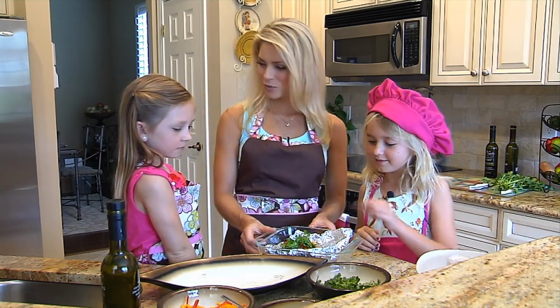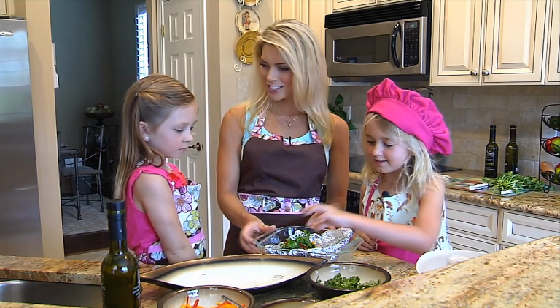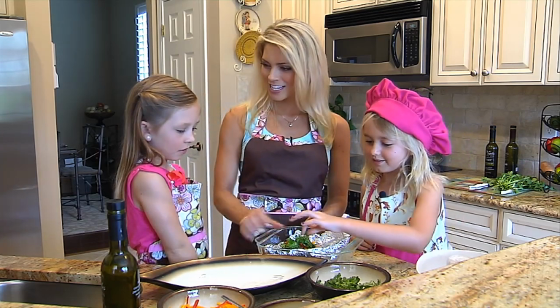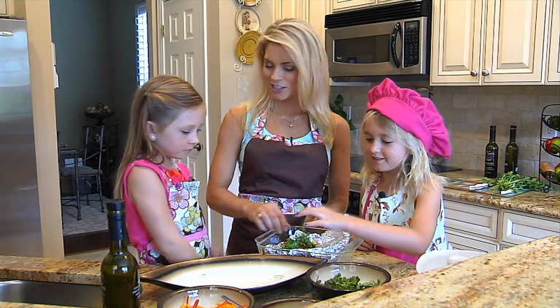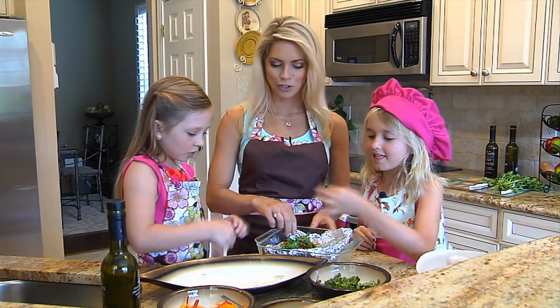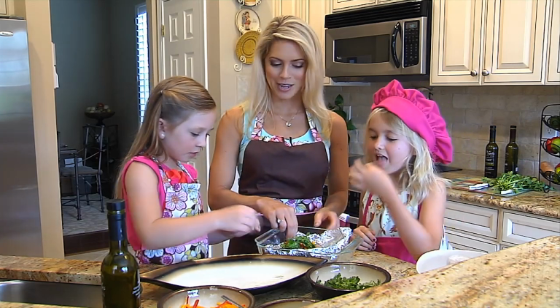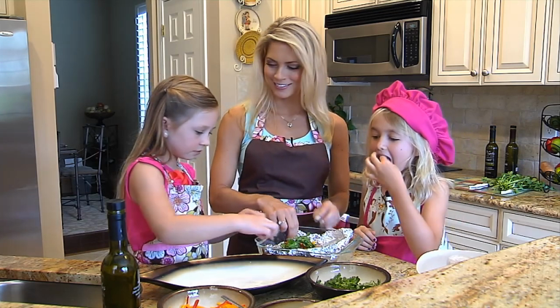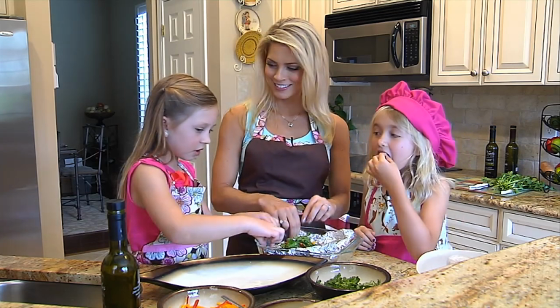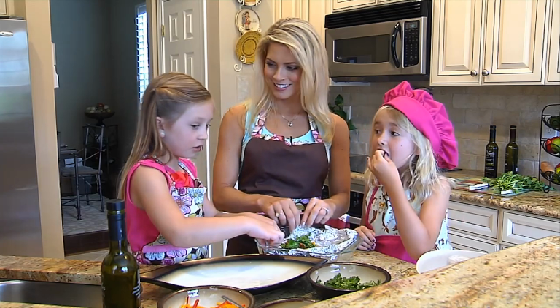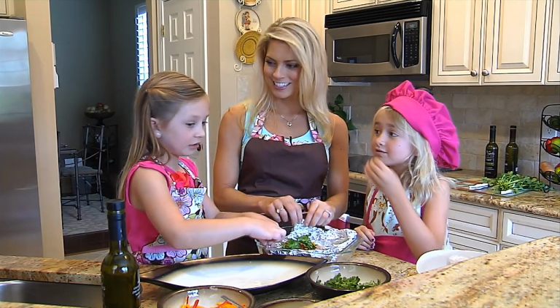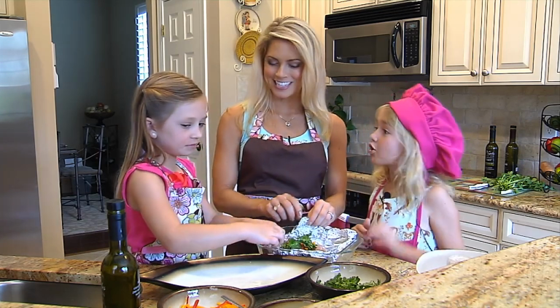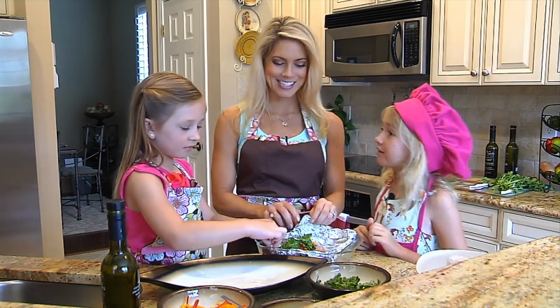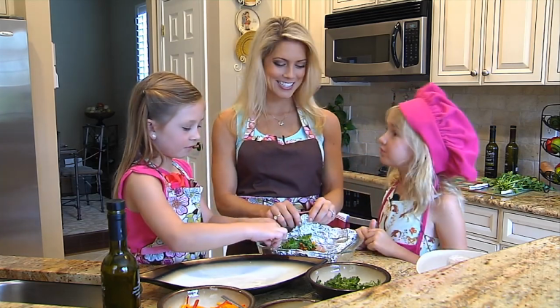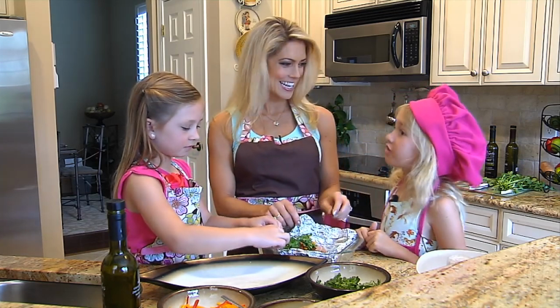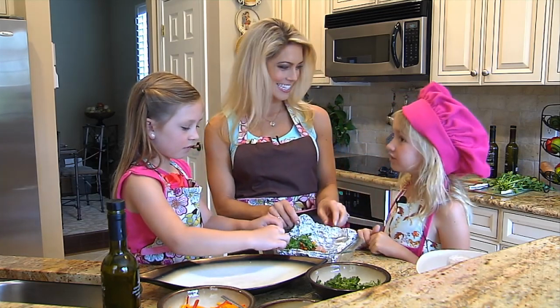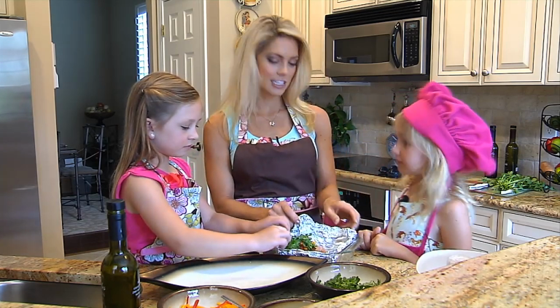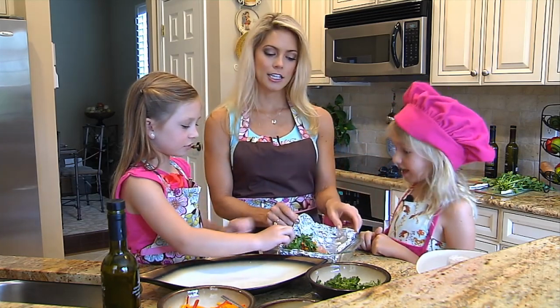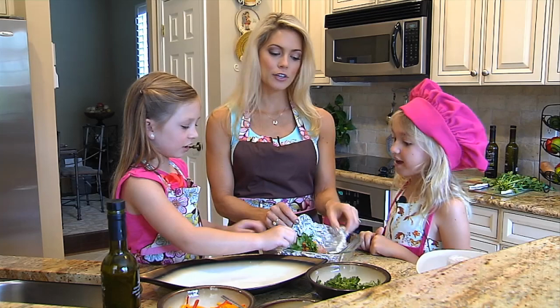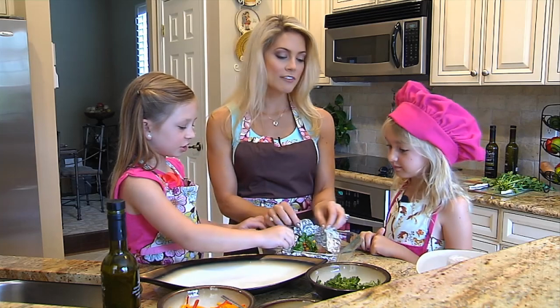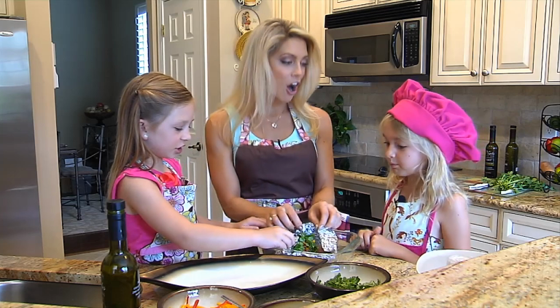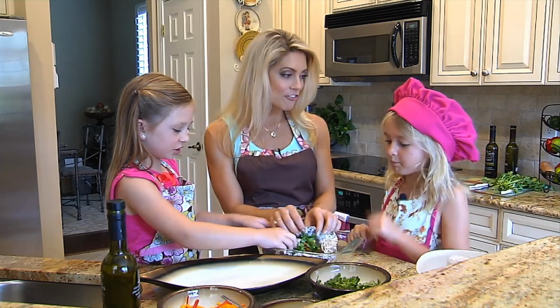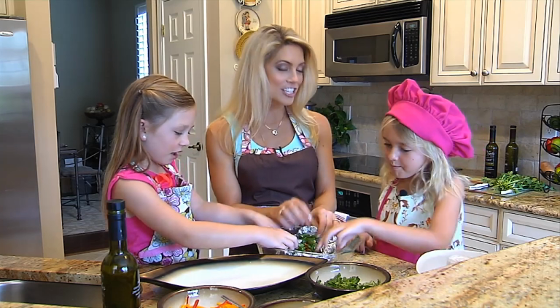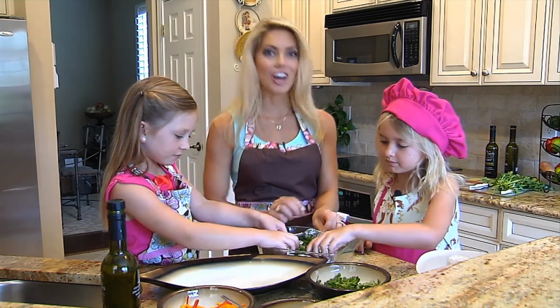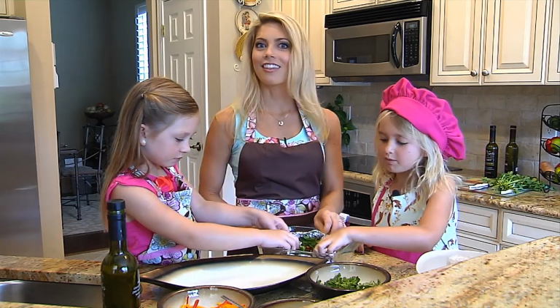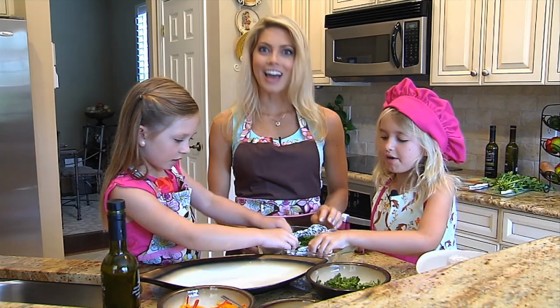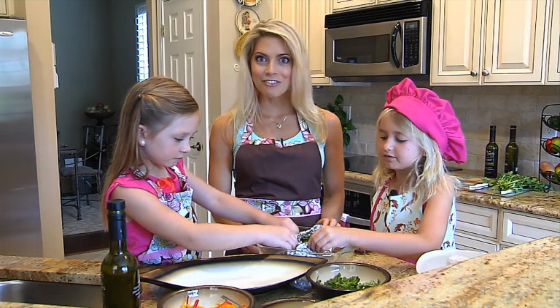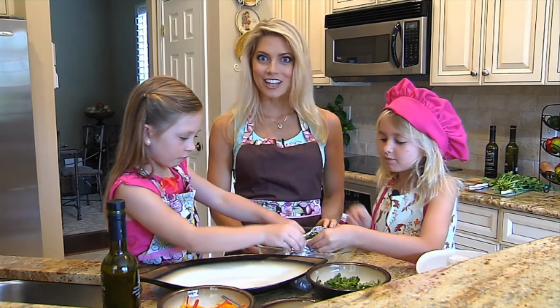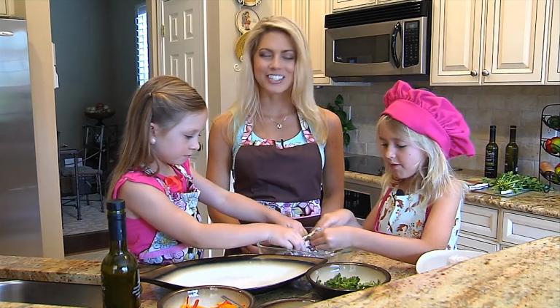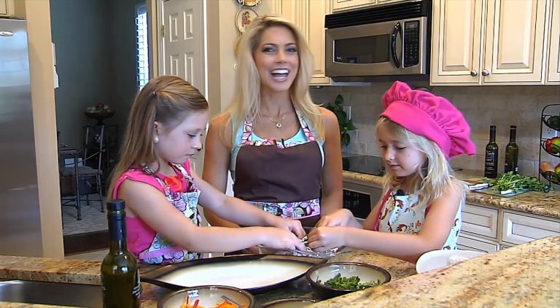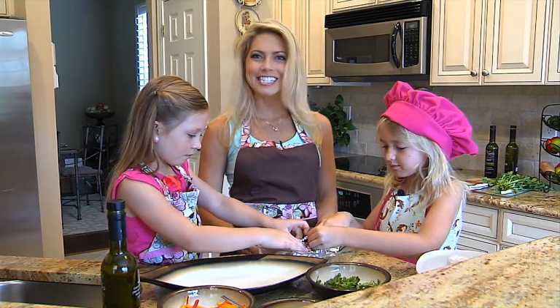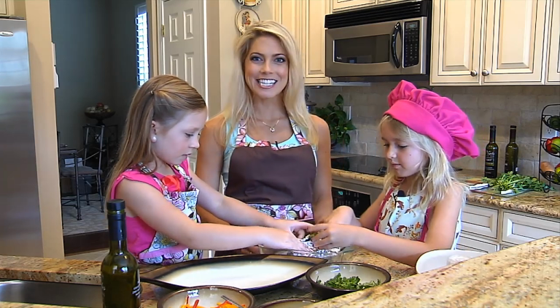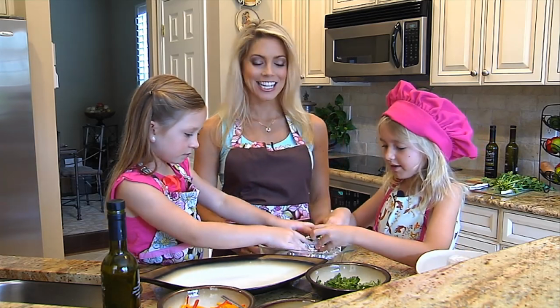What do you think of that cilantro, Peyton? Good. It tastes good, doesn't it? Yeah, it'll give our fish a lot of flavor and a lot of zing.